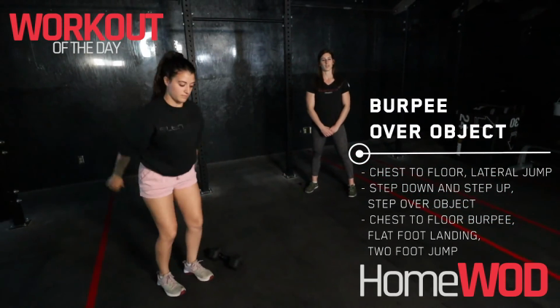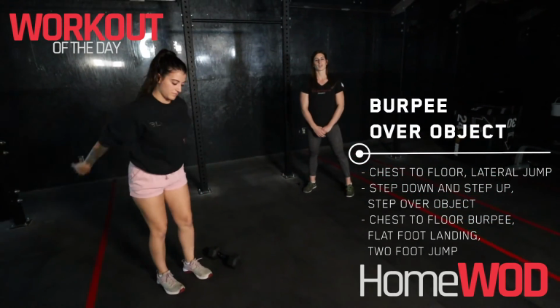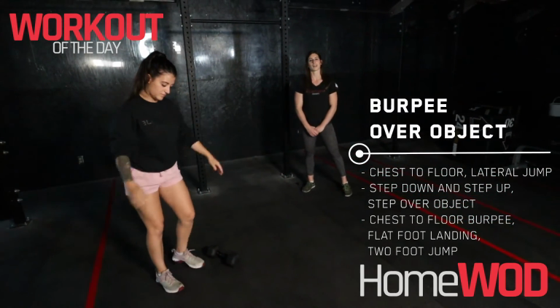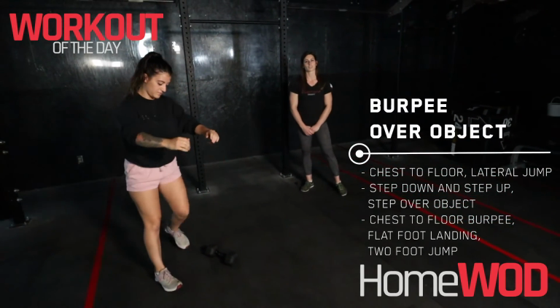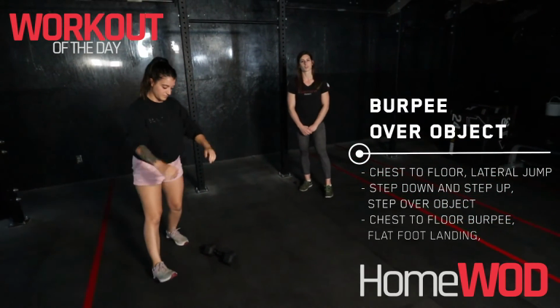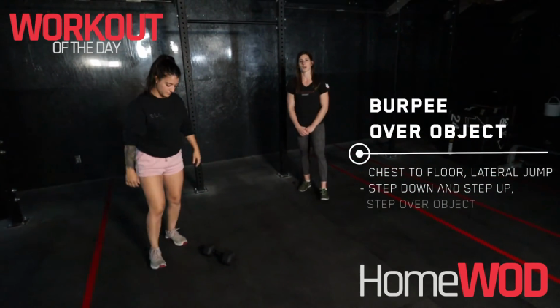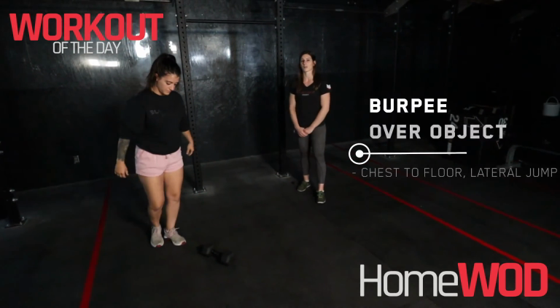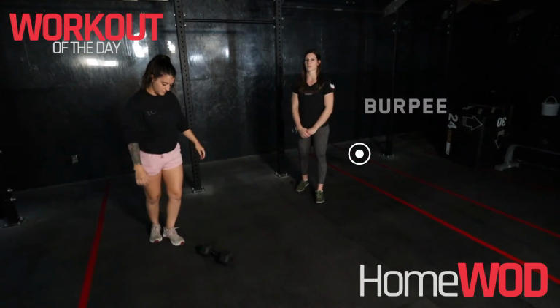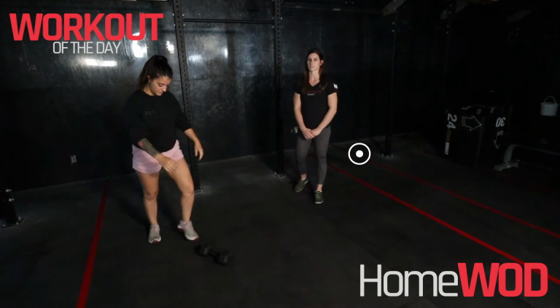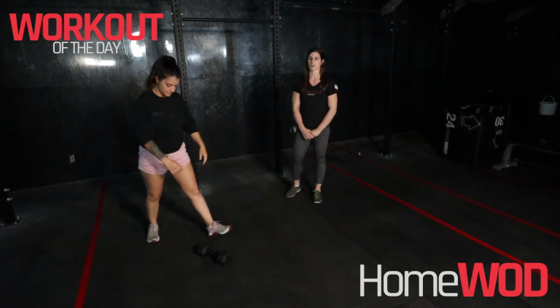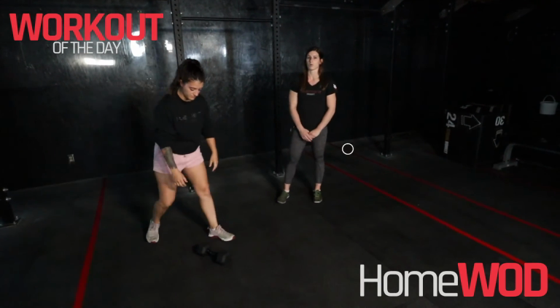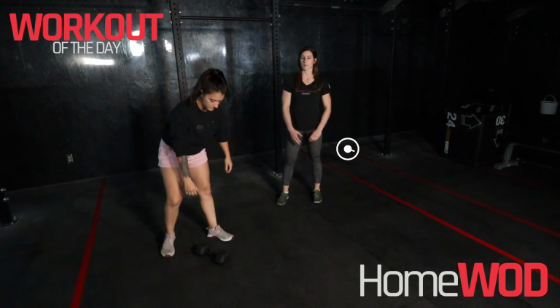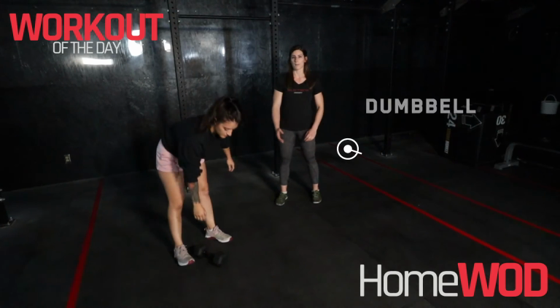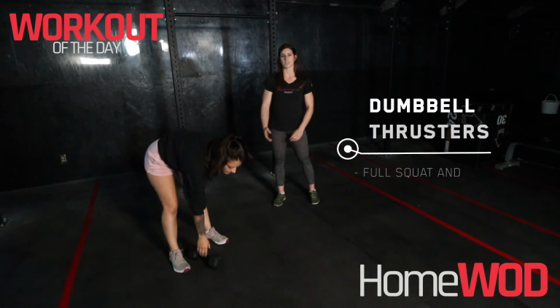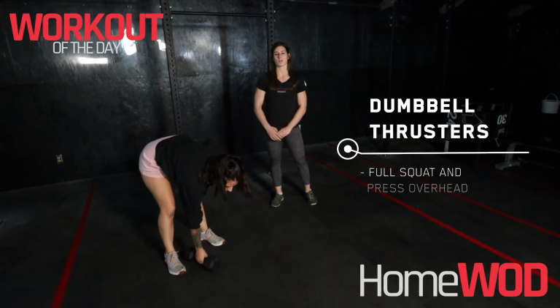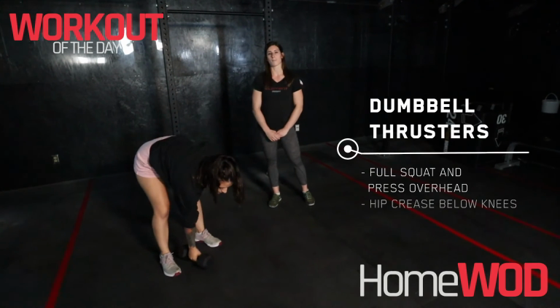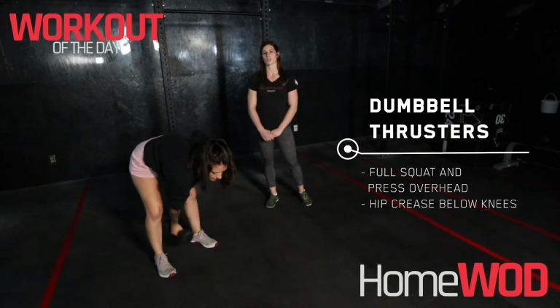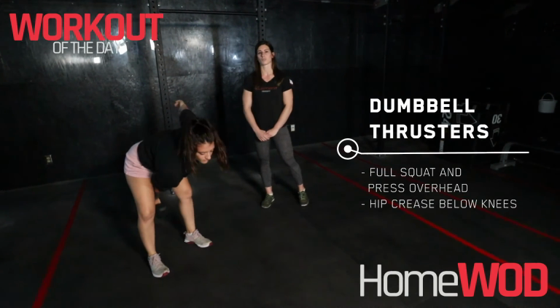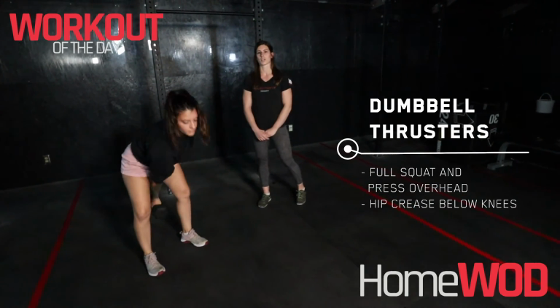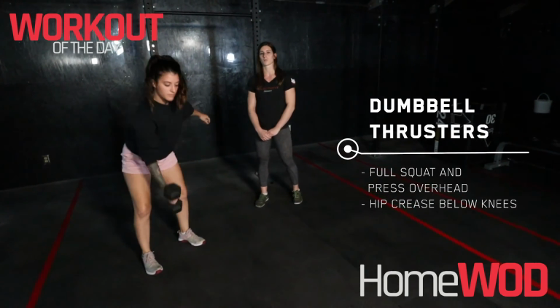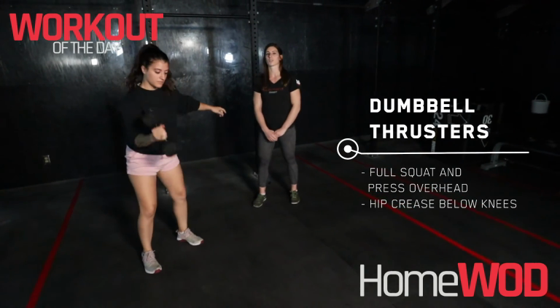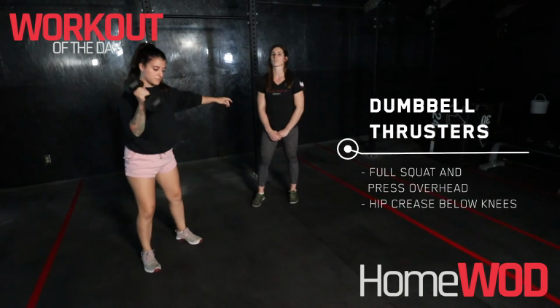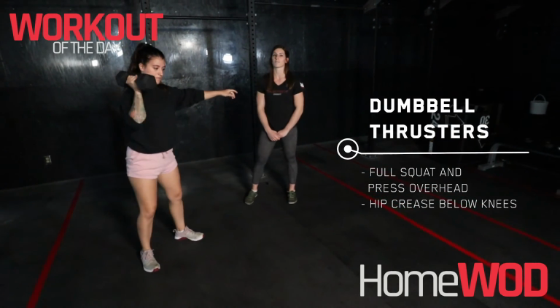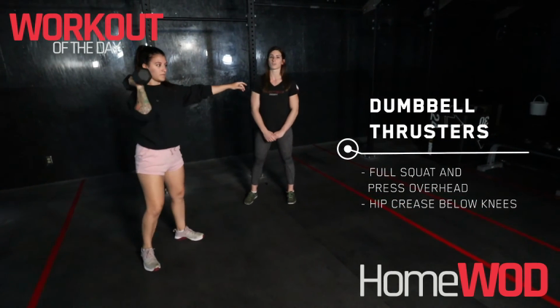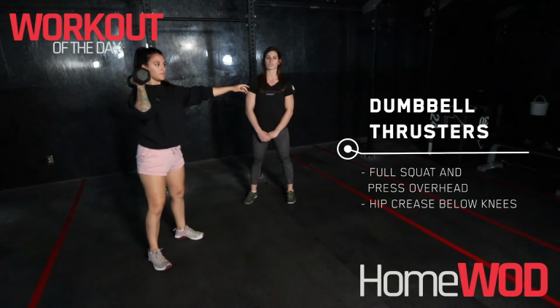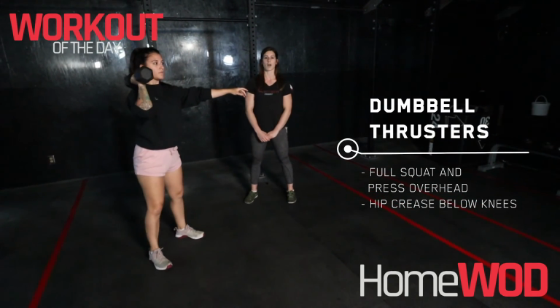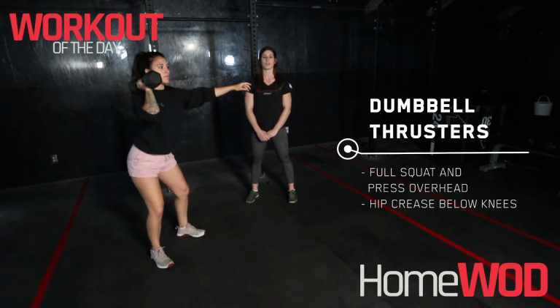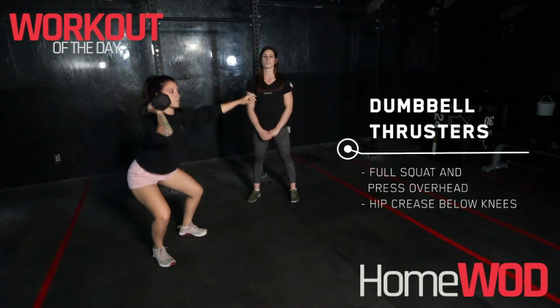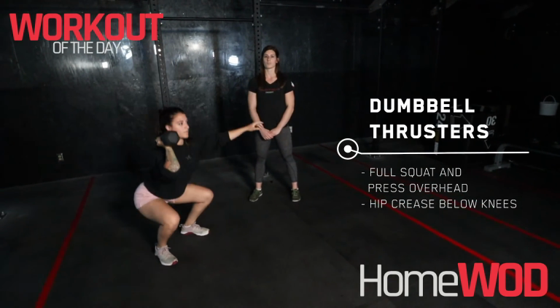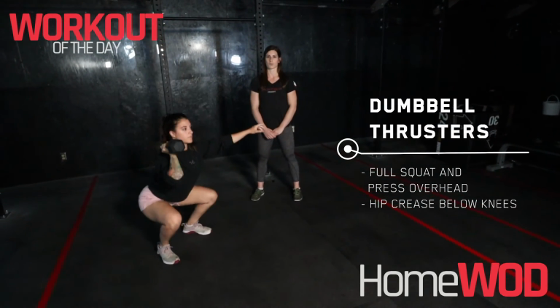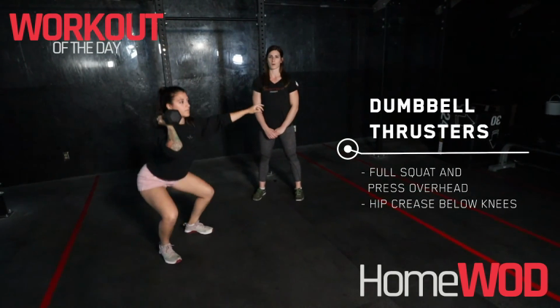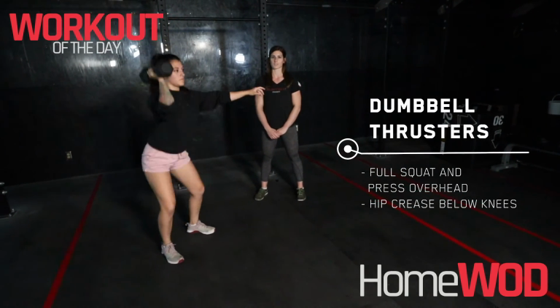And our last one, our dumbbell thruster — we're going to pop our dumbbell up on our shoulder and we're looking for that full squat to a full press.